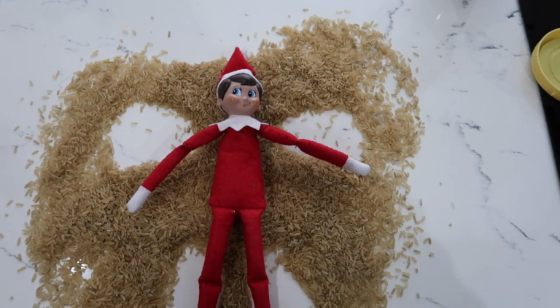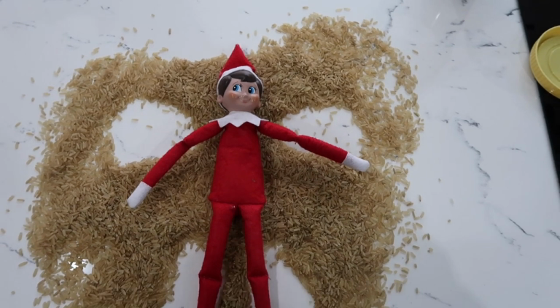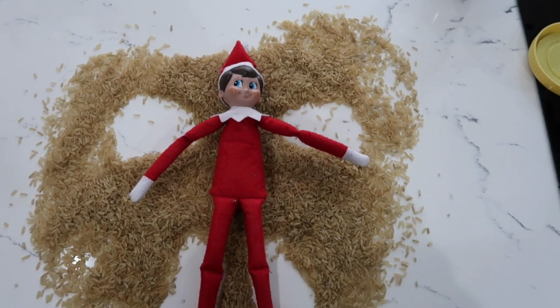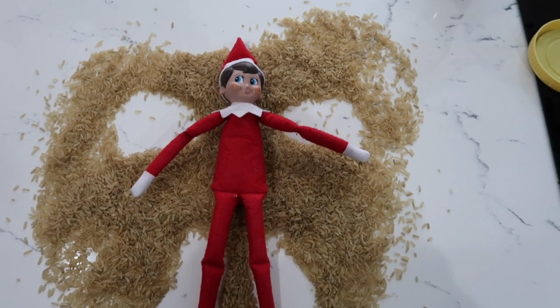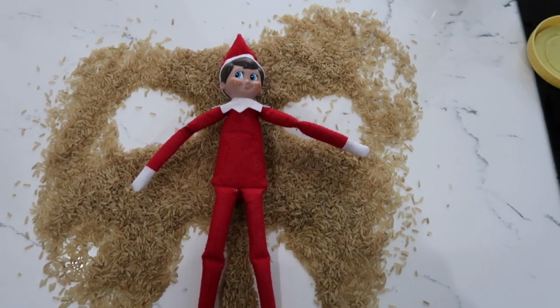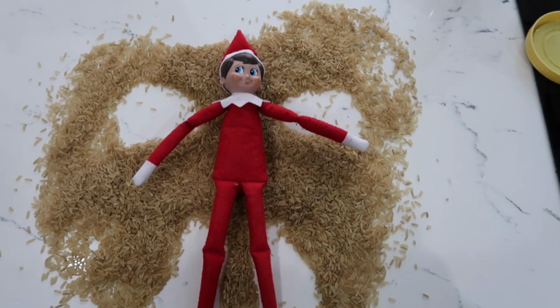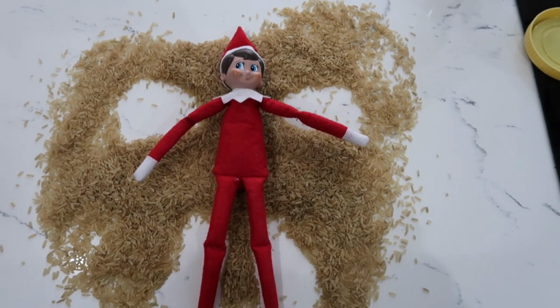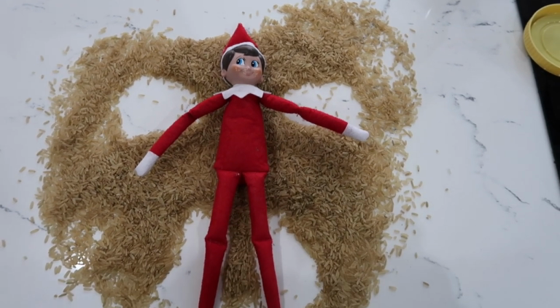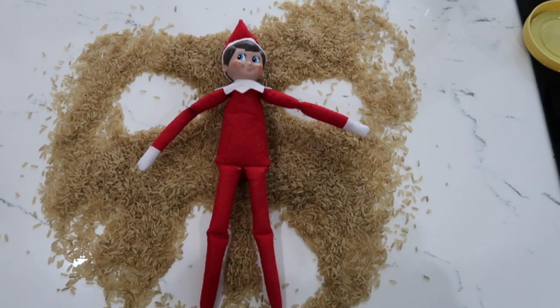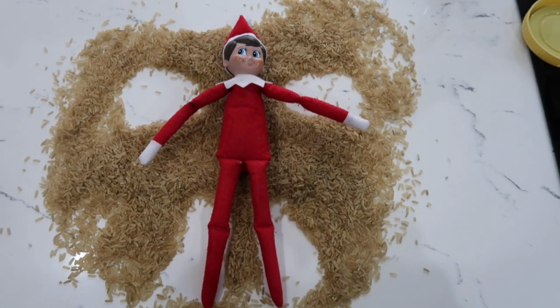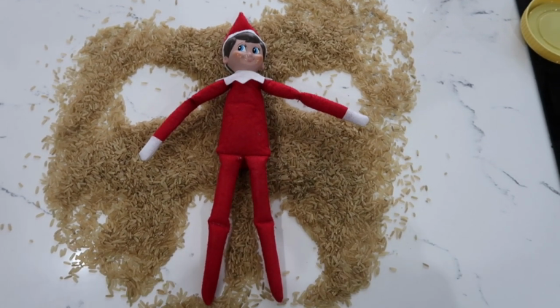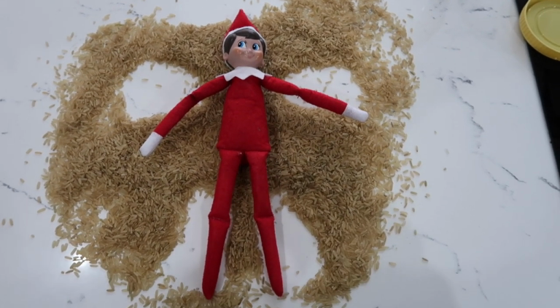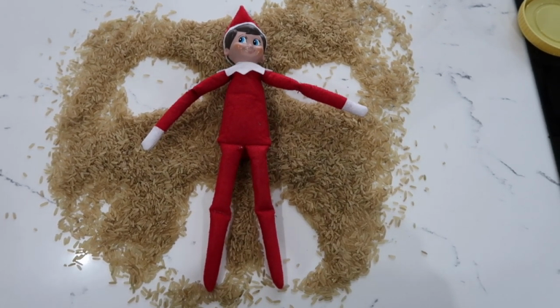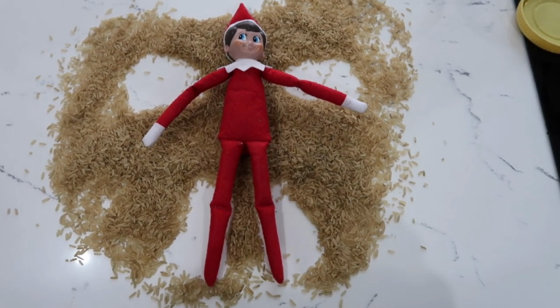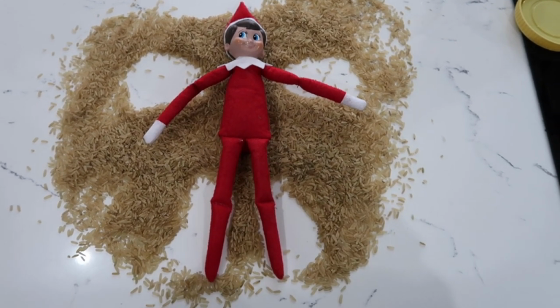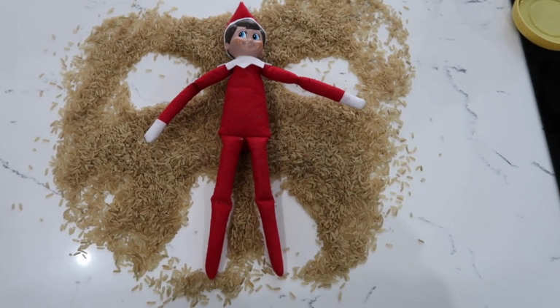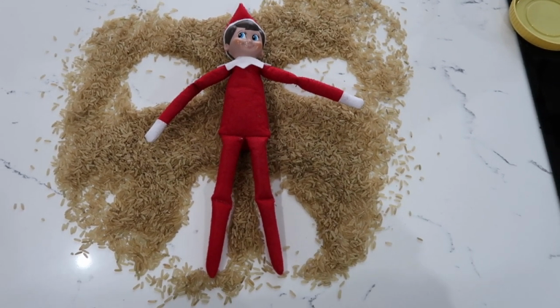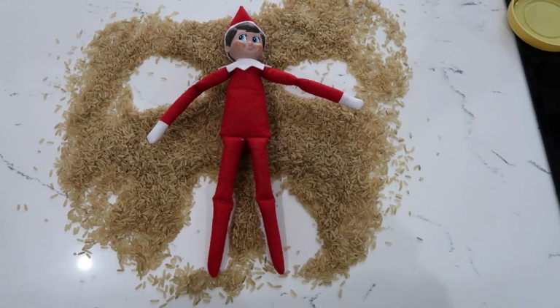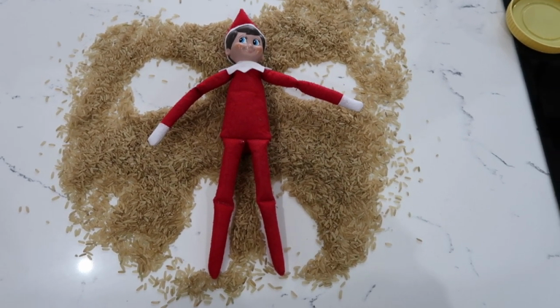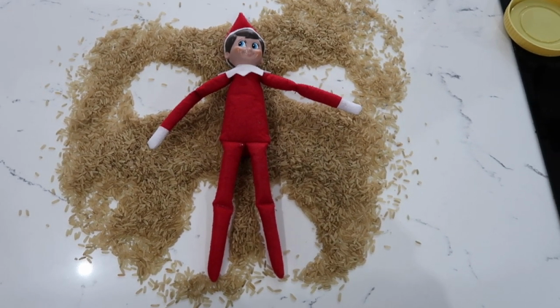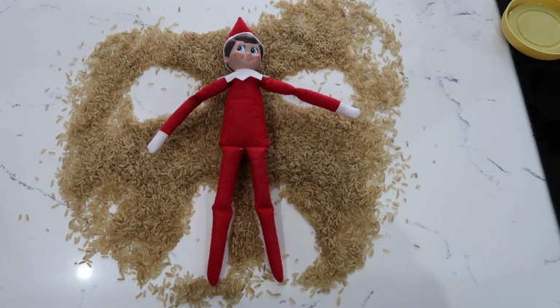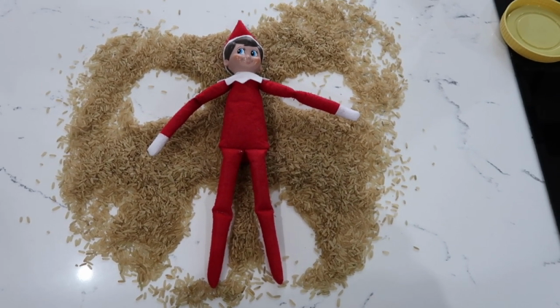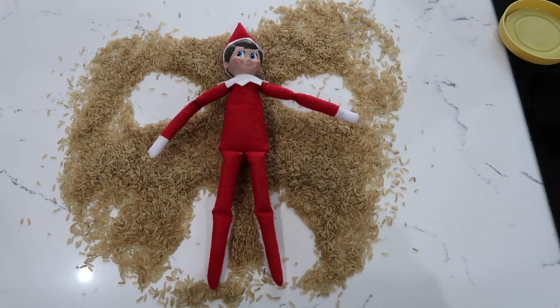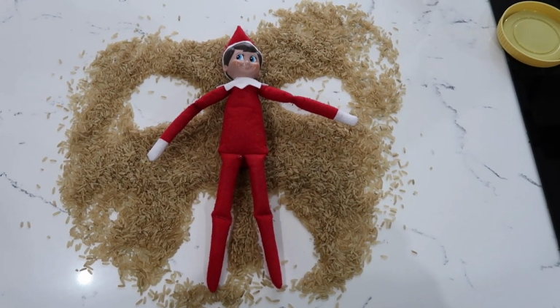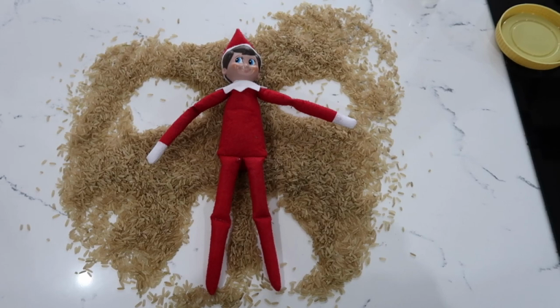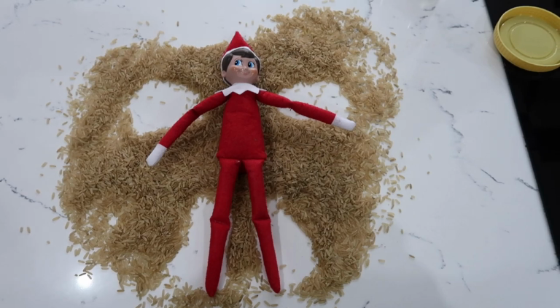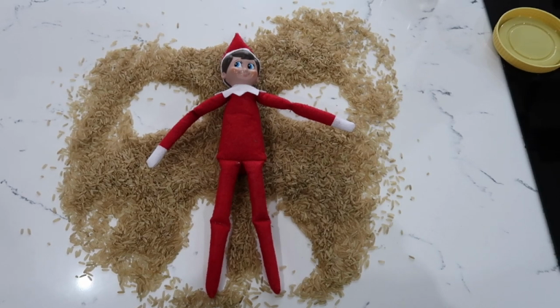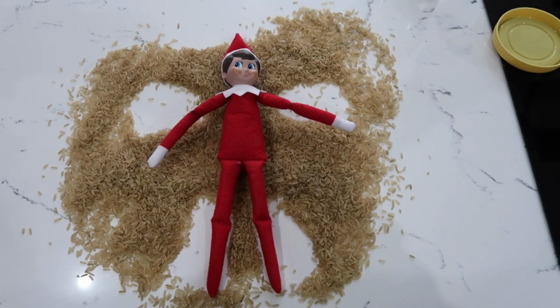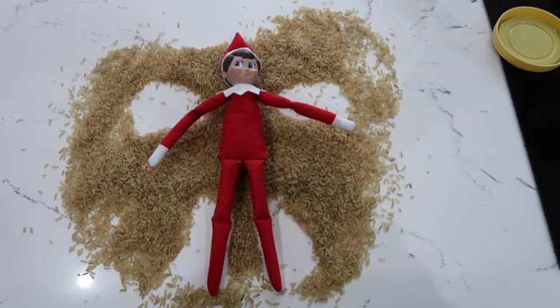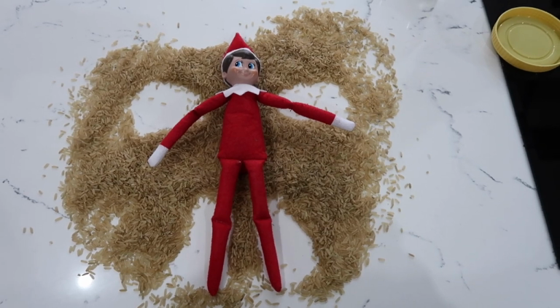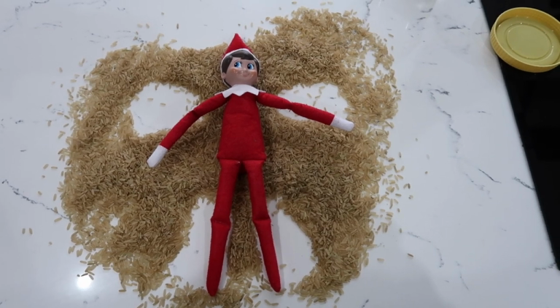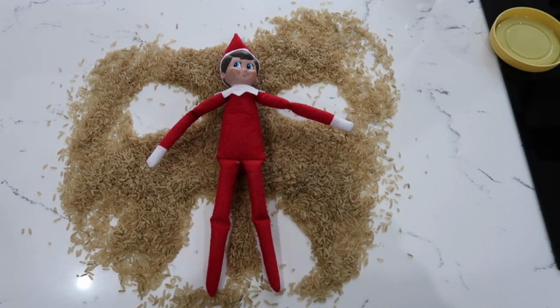For this next idea, people usually use flour, but I find that really messy, so I use rice so Buzzy can make rice angels.